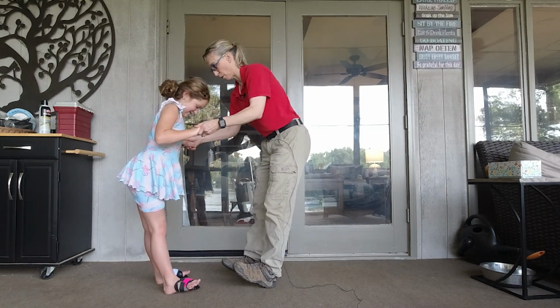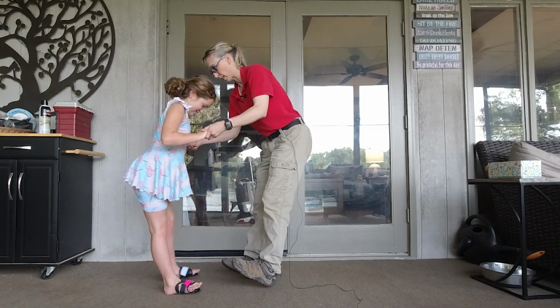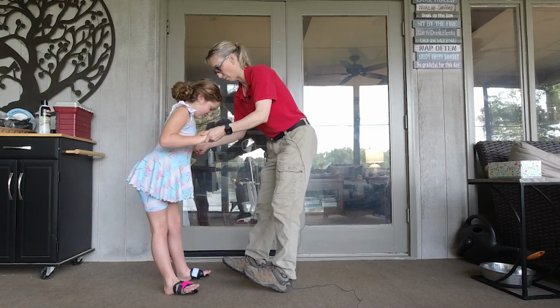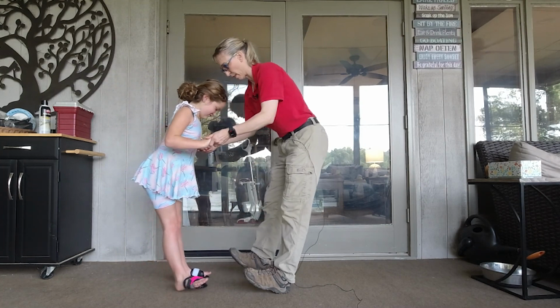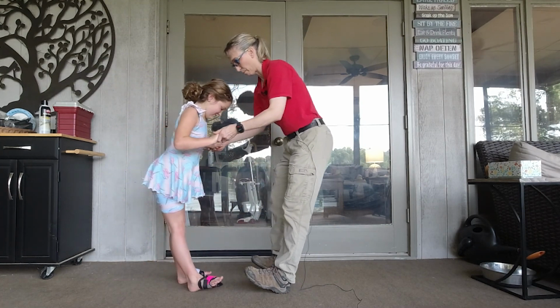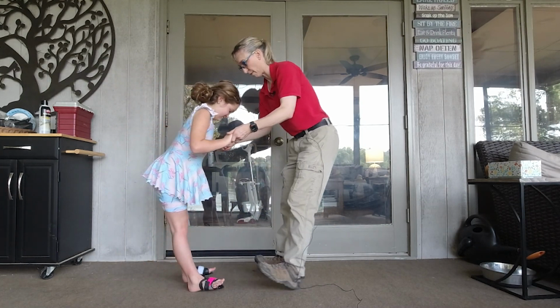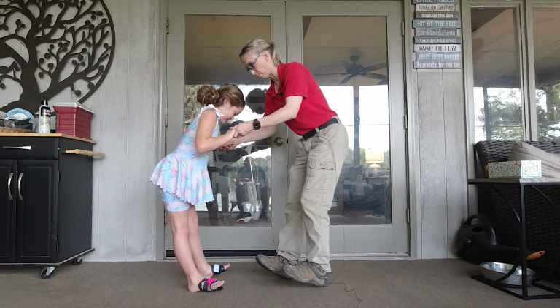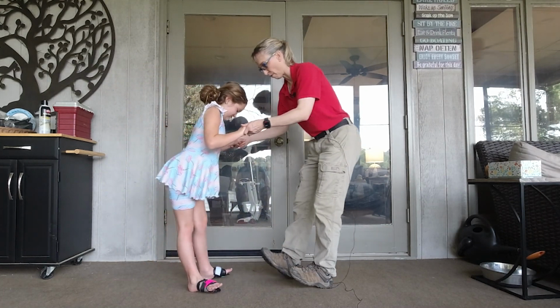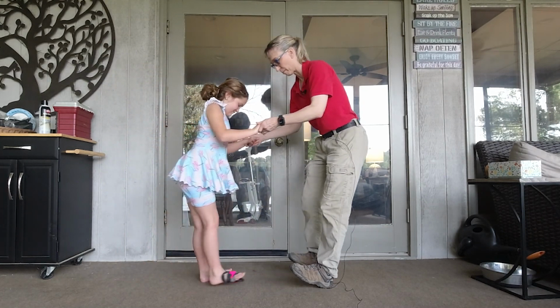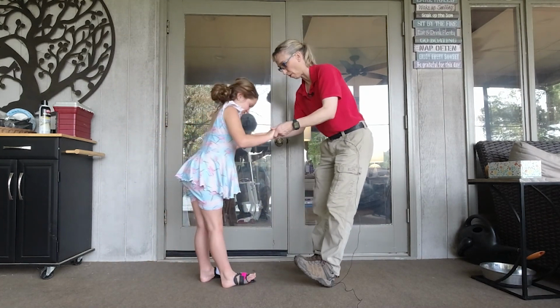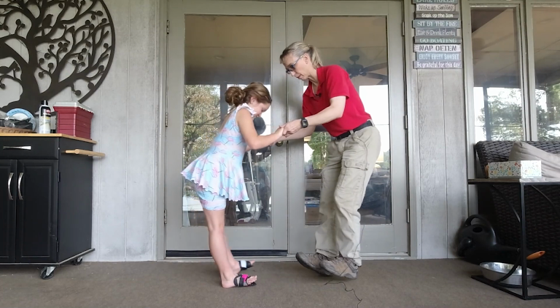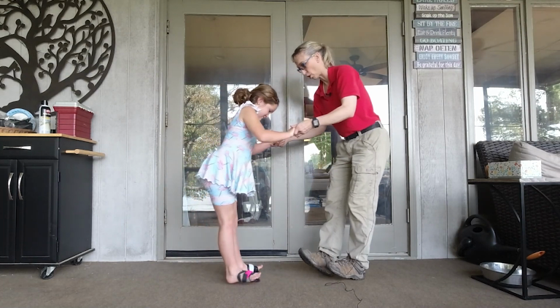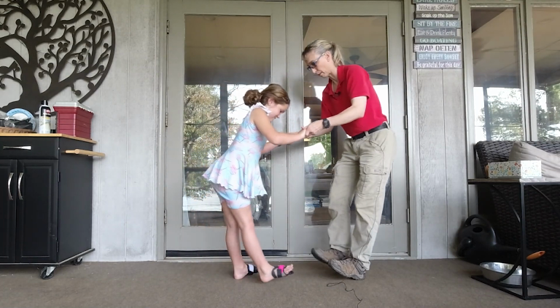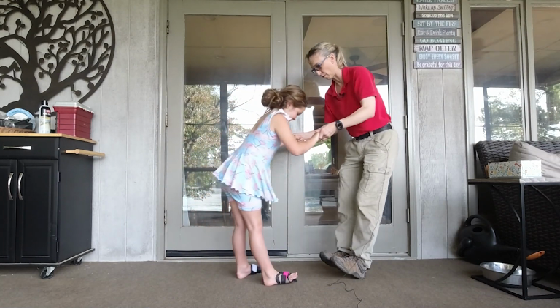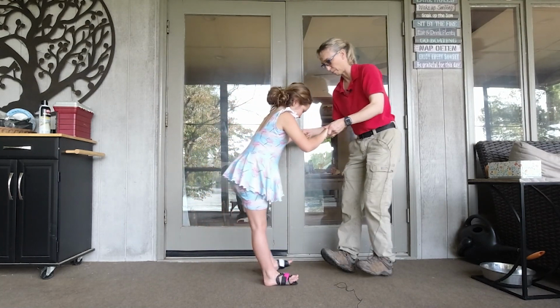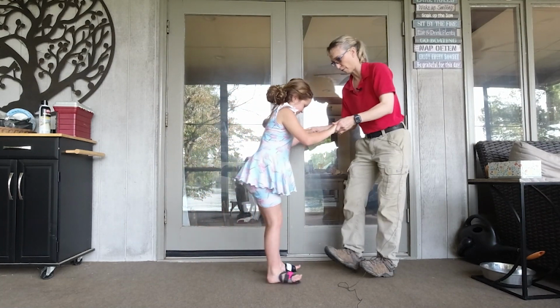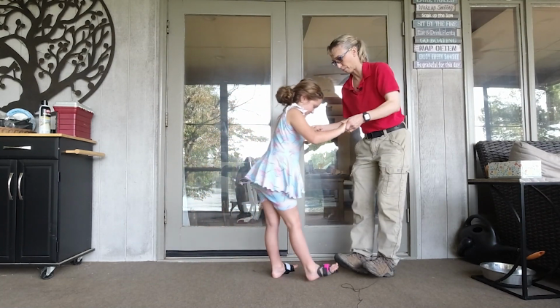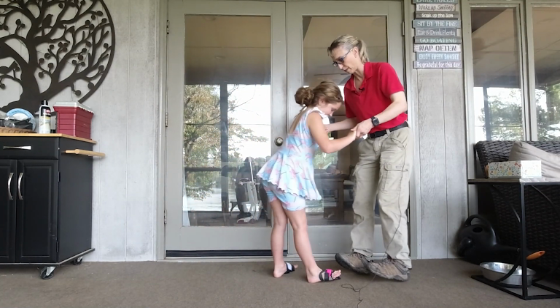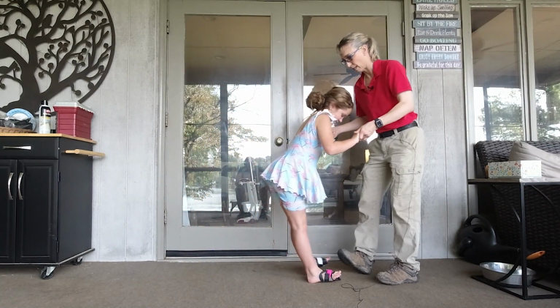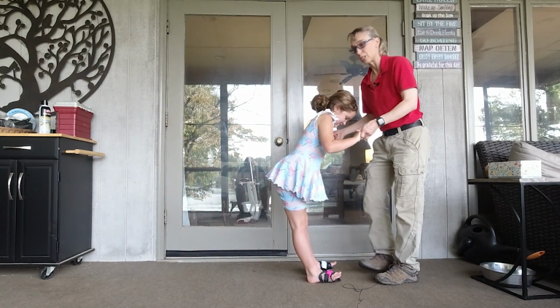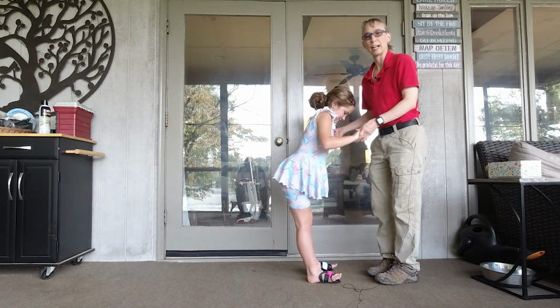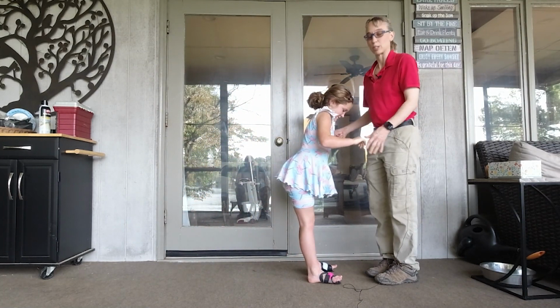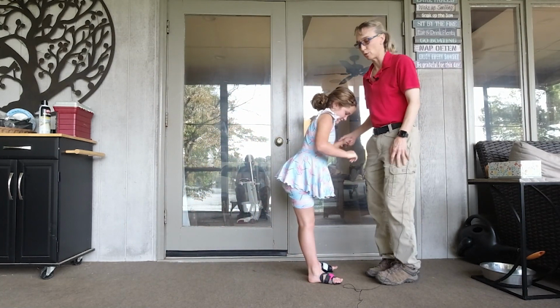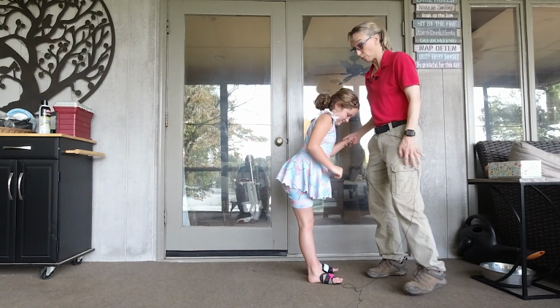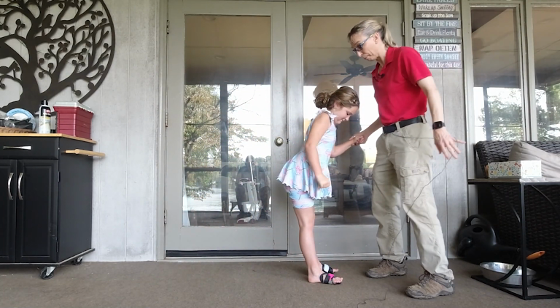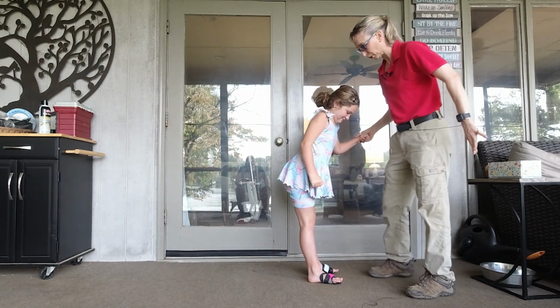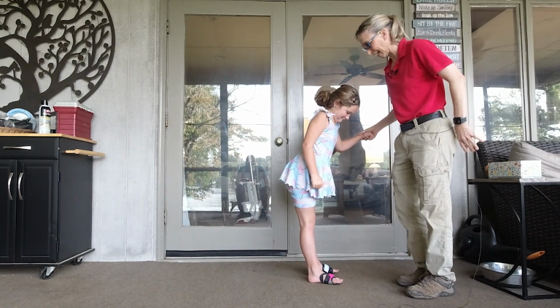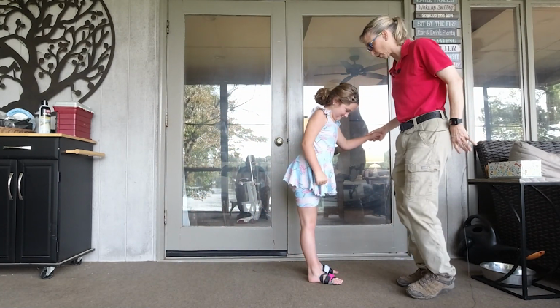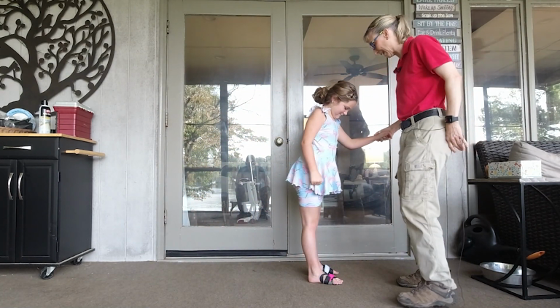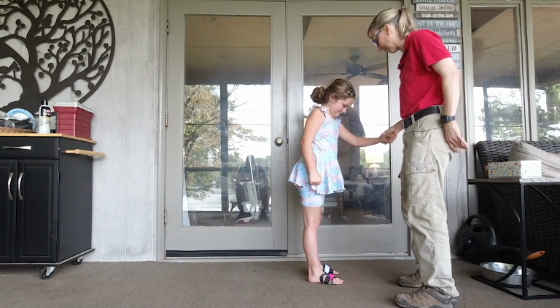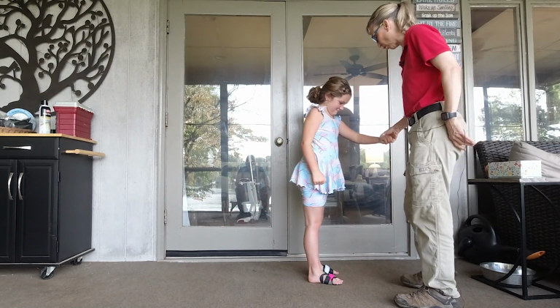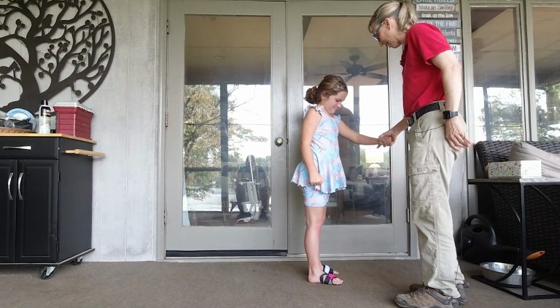Perfect, perfect, perfect! She's got it with two hands held. Turn around.